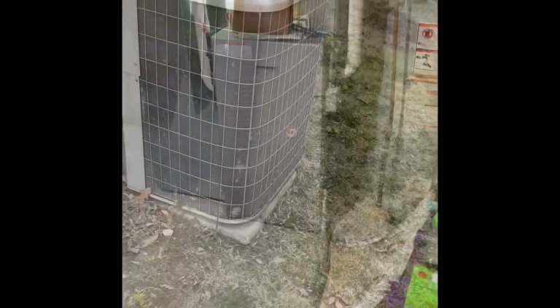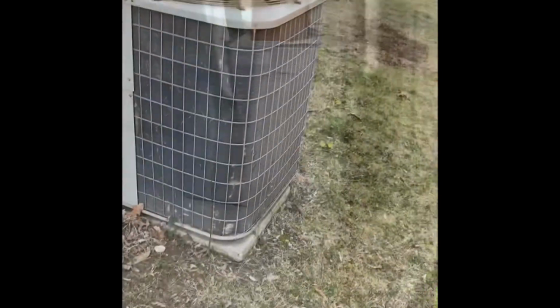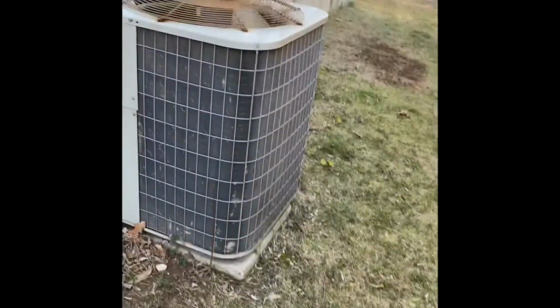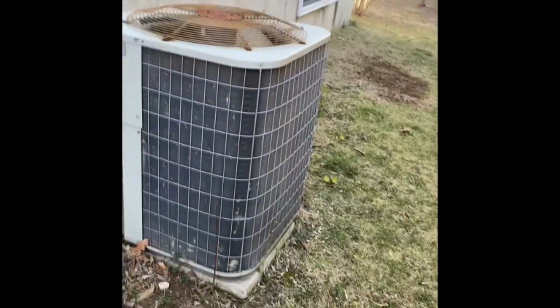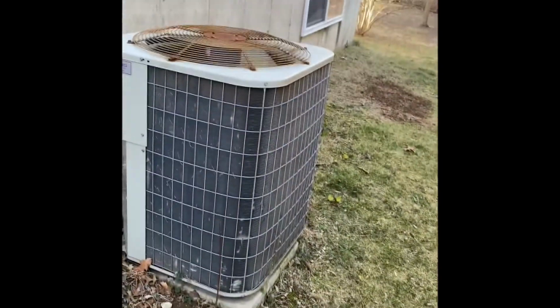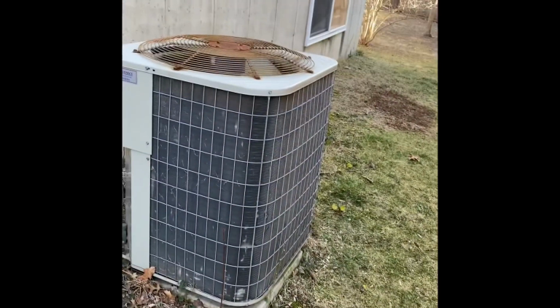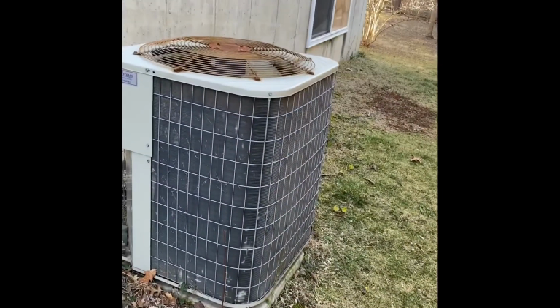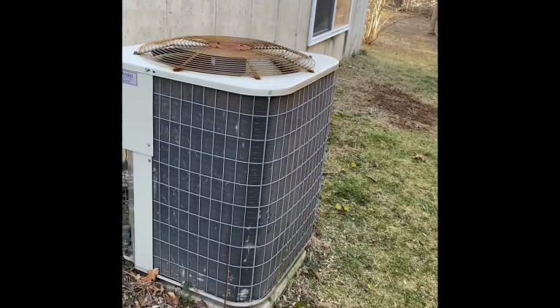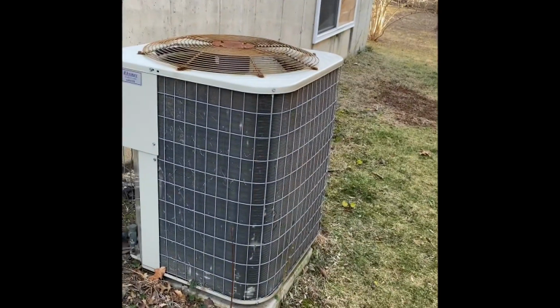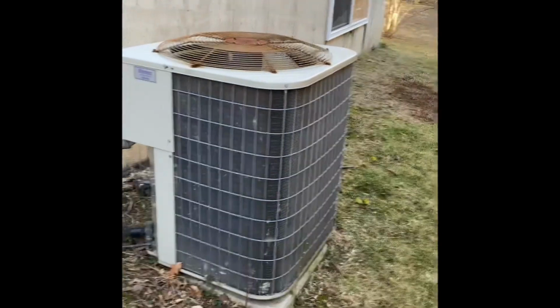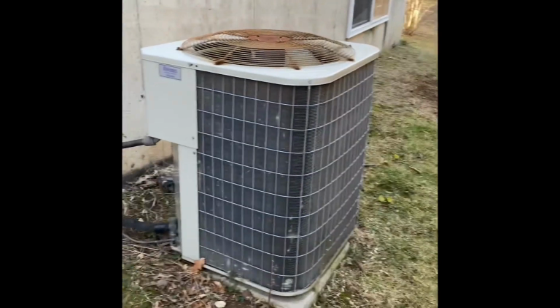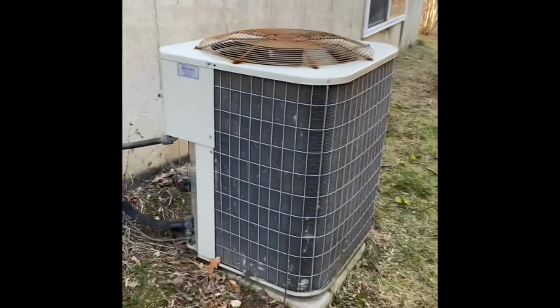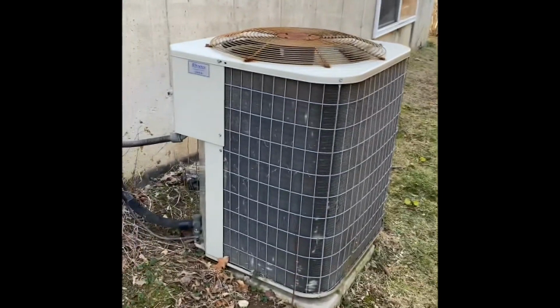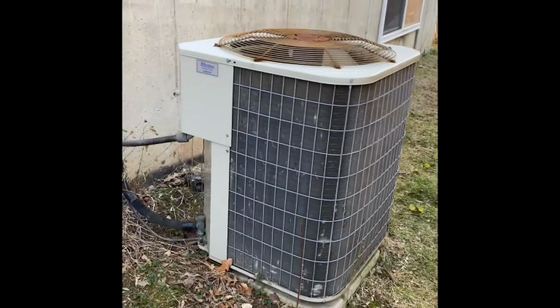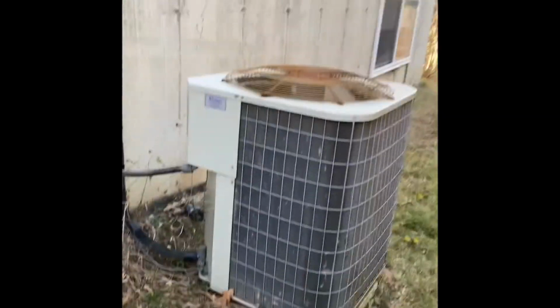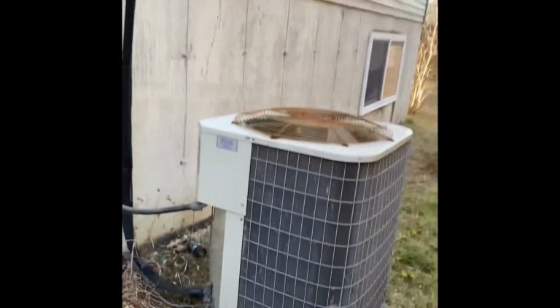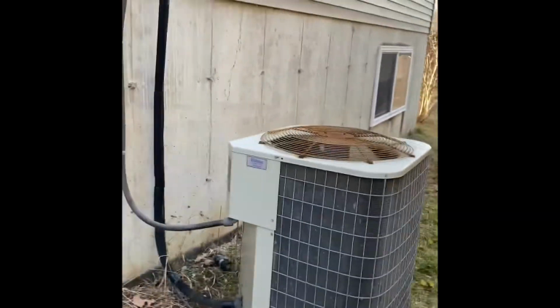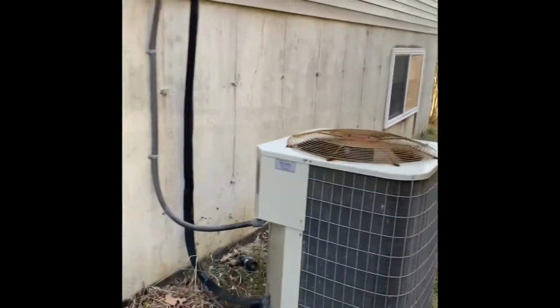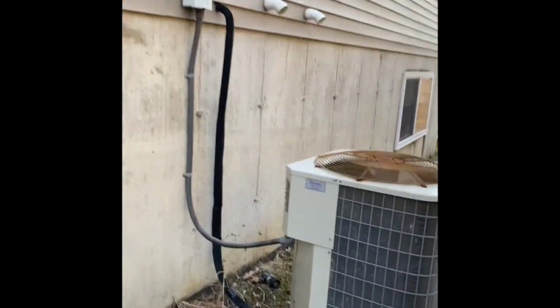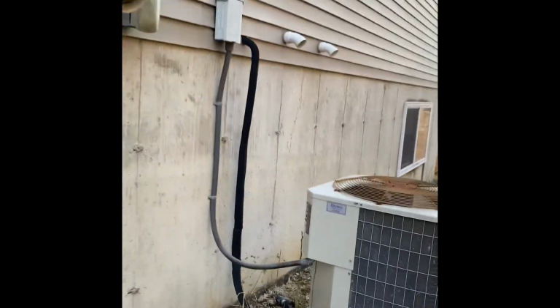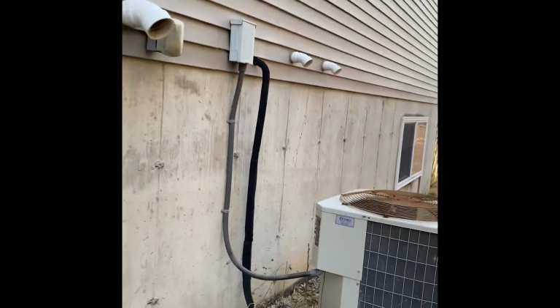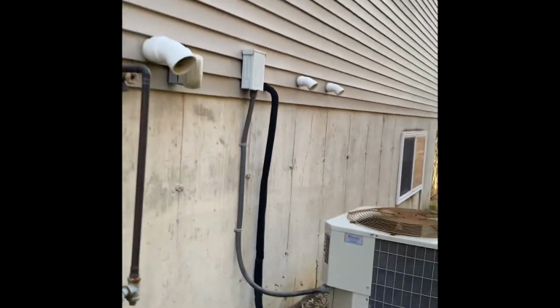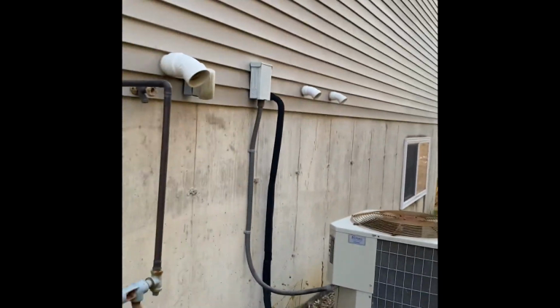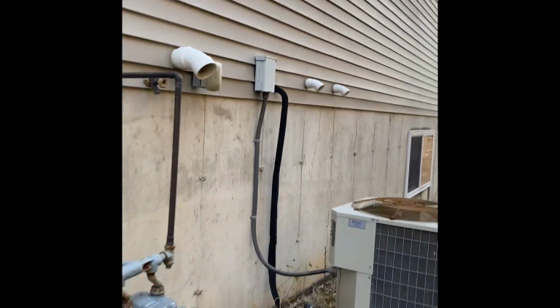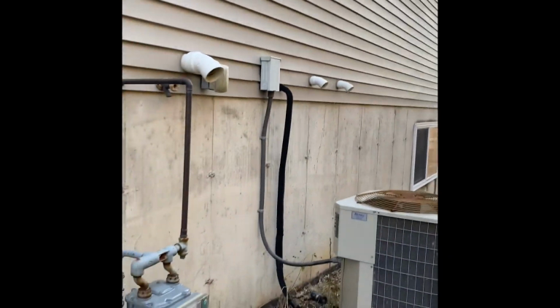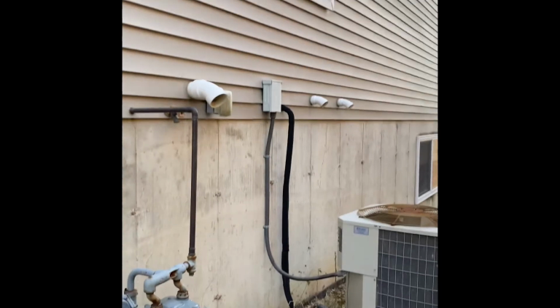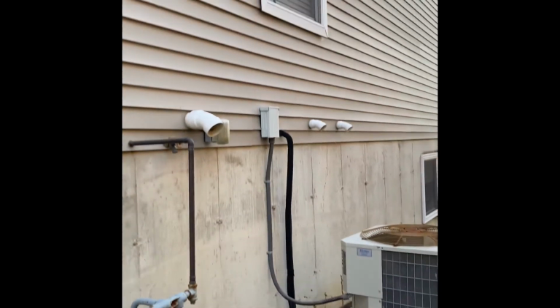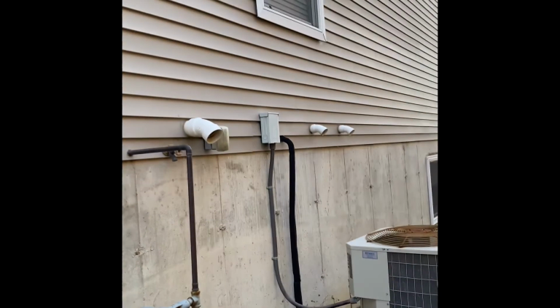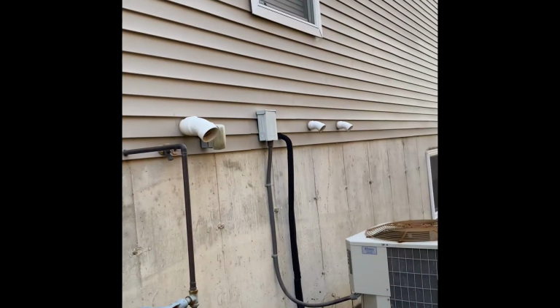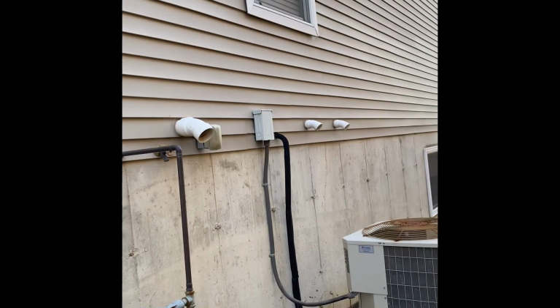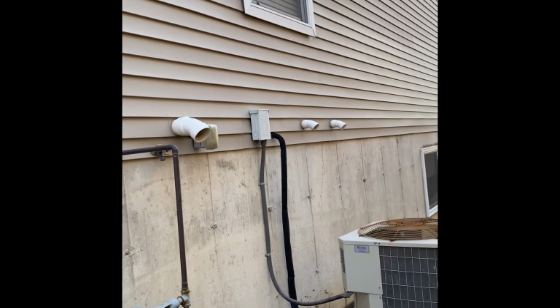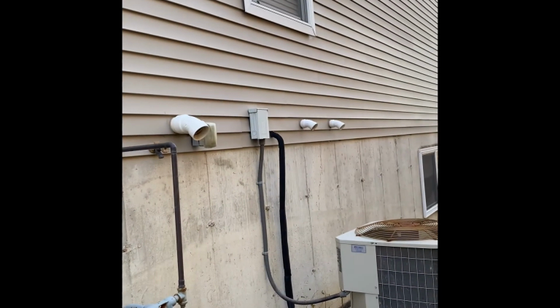Here's our outdoor unit. We'll pull this up and set our new one back down in the same location. We'll need the disconnect box and will do electrical flushing and pressure tests.